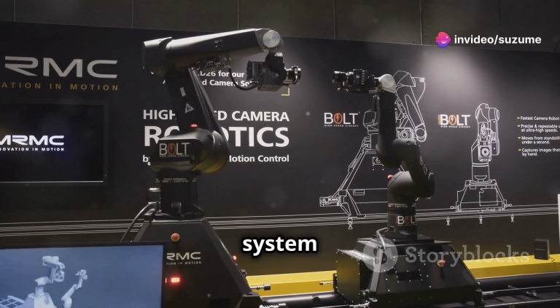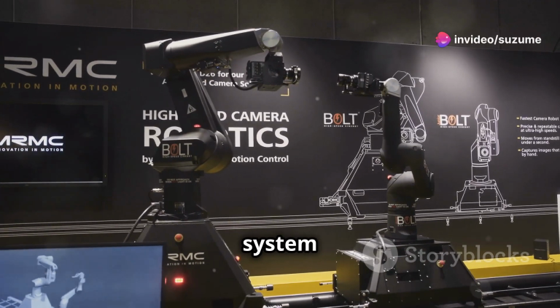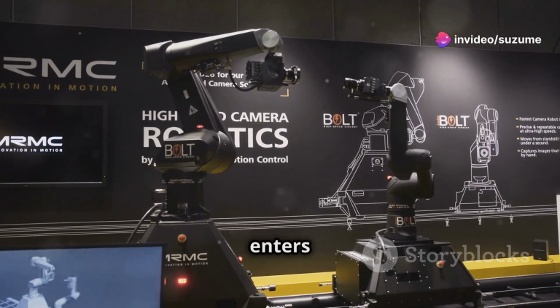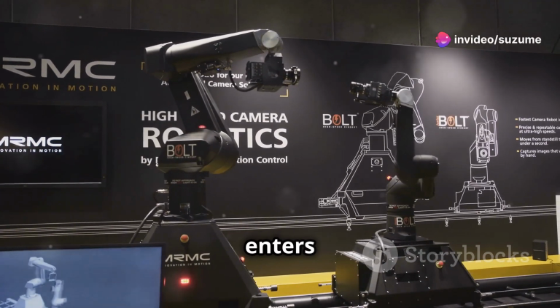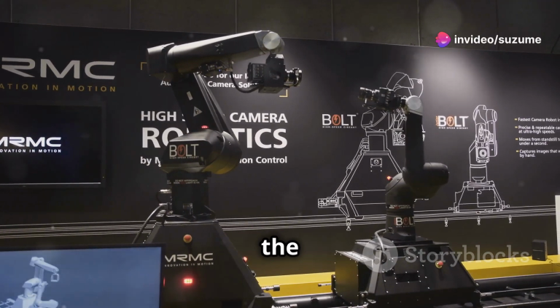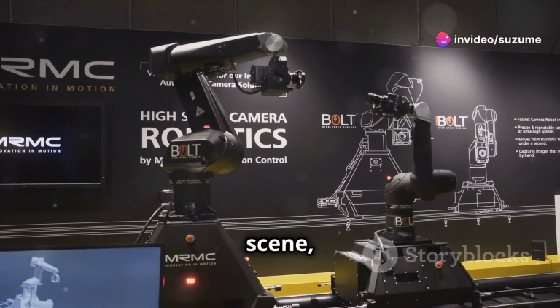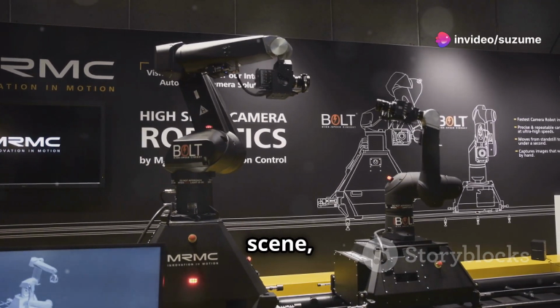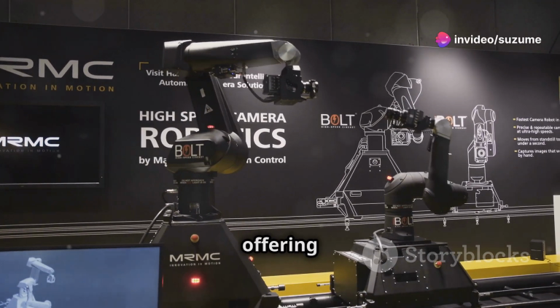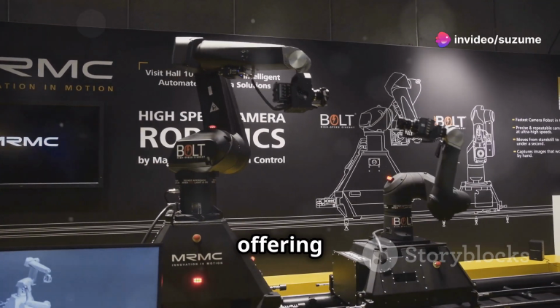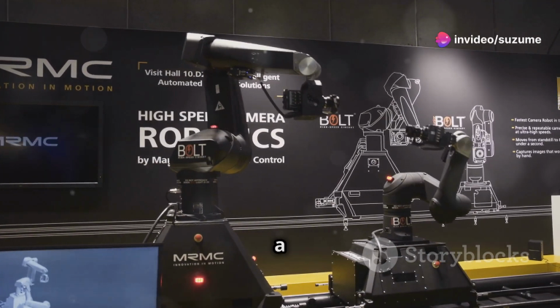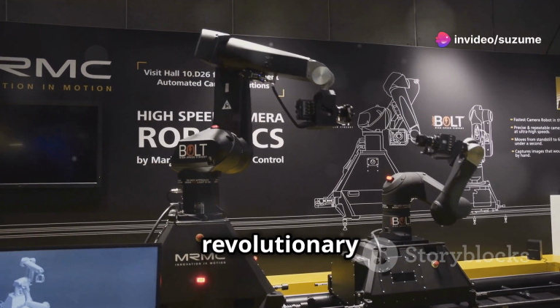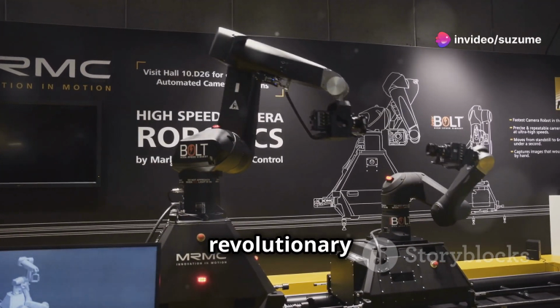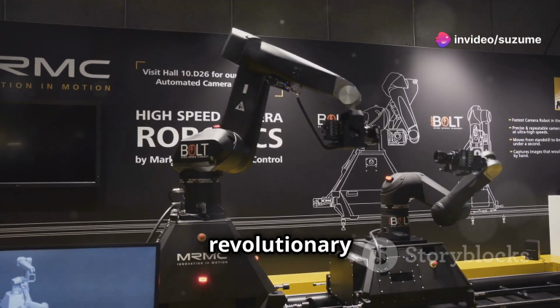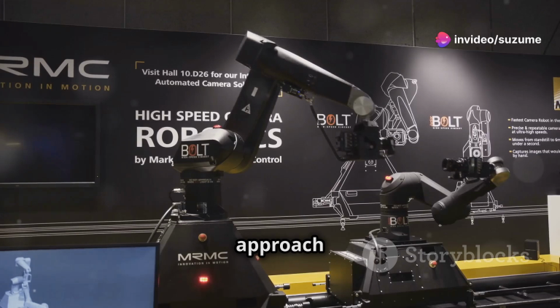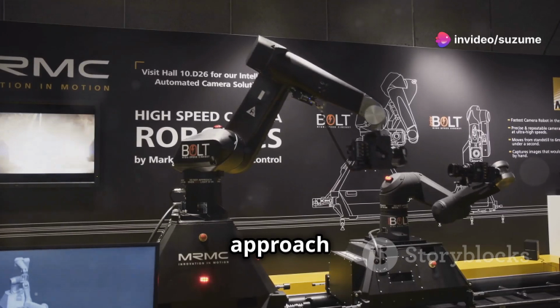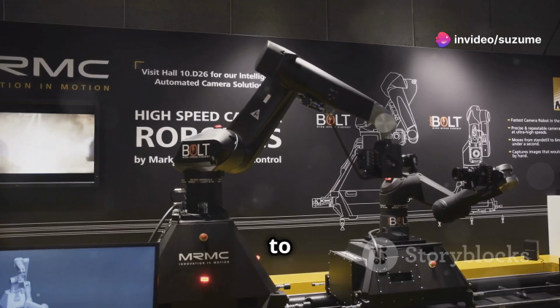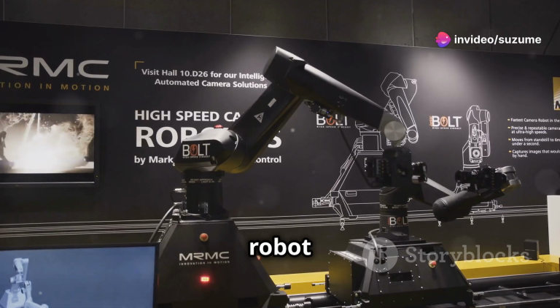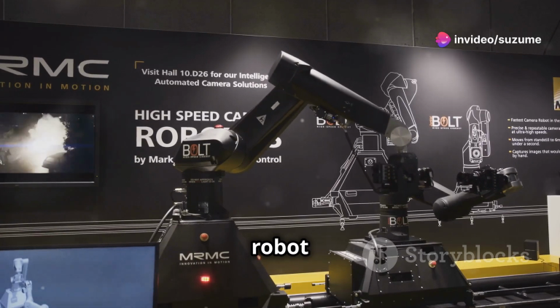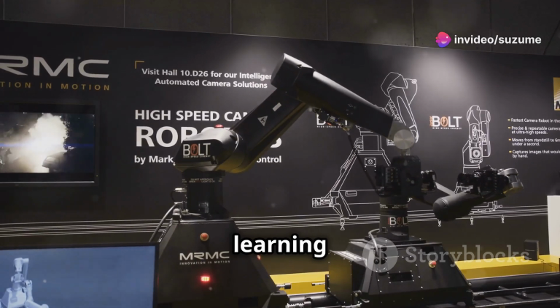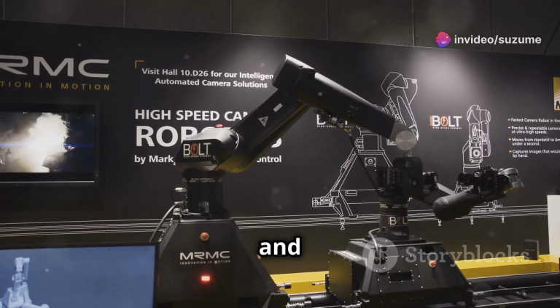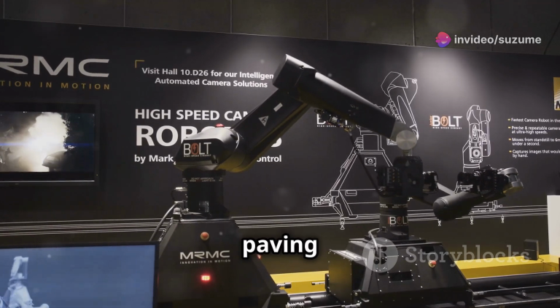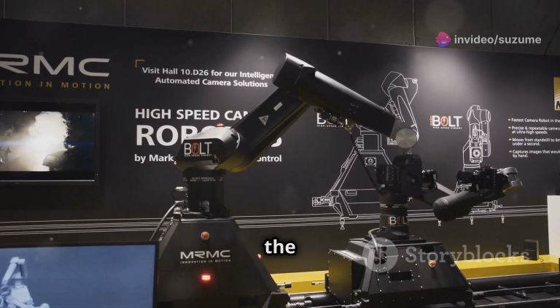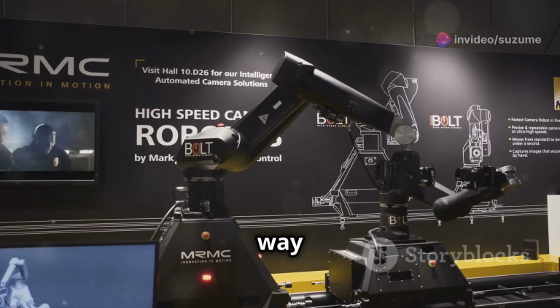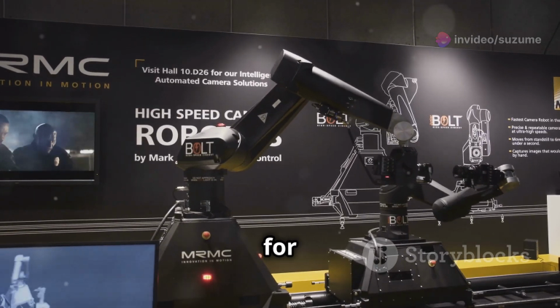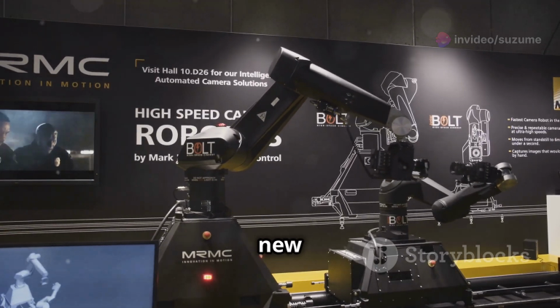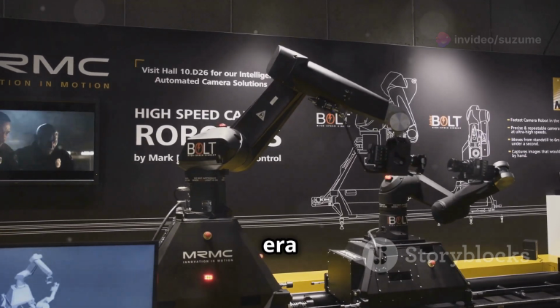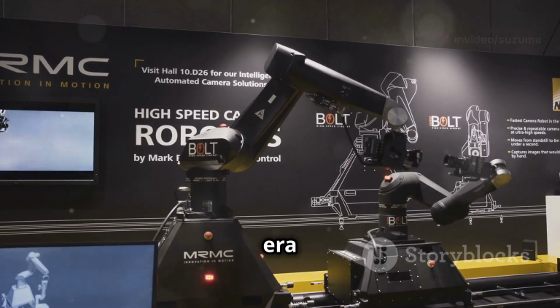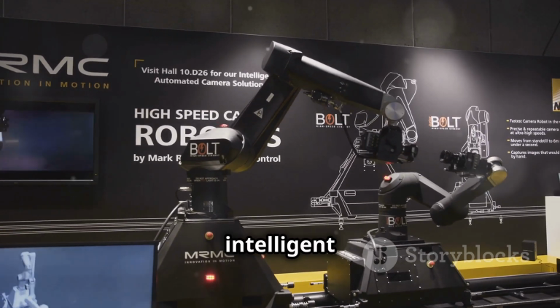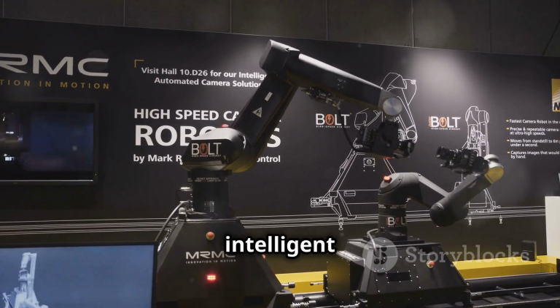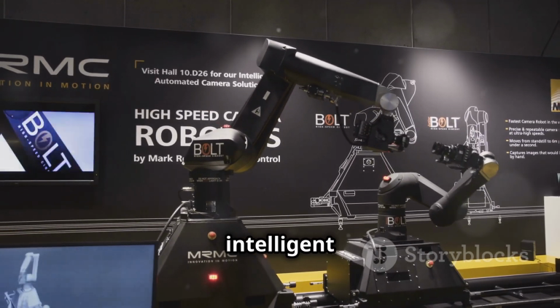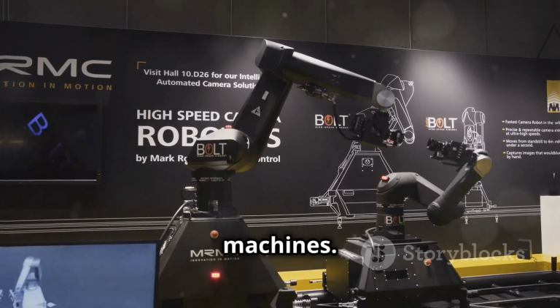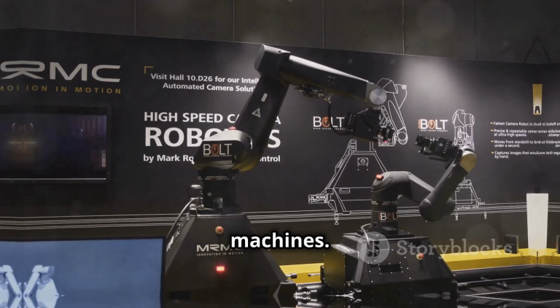This is where MIT's groundbreaking Heterogeneous Pre-trained Transformers, or HPT, system enters the scene, offering a revolutionary approach to robot learning and paving the way for a new era of intelligent machines.